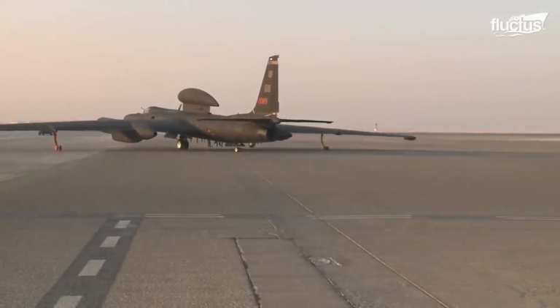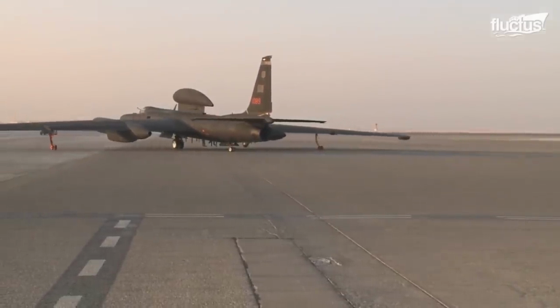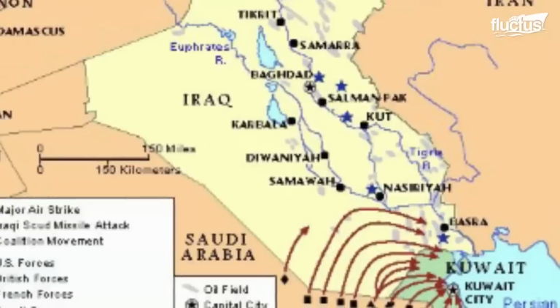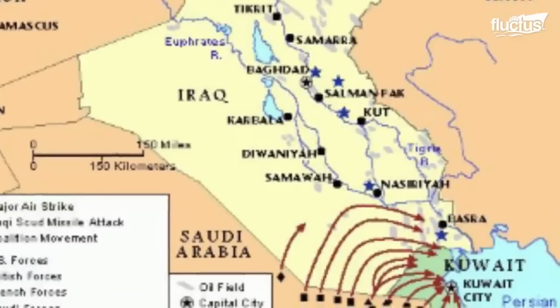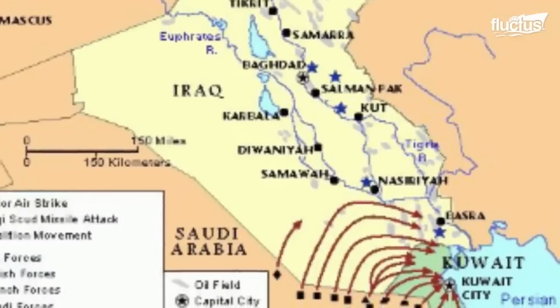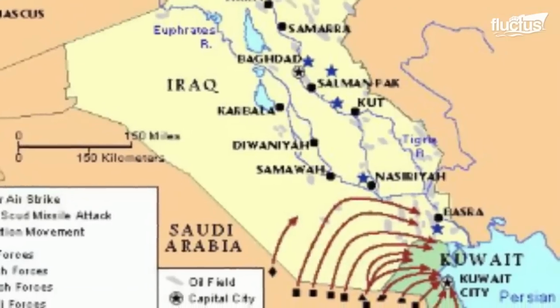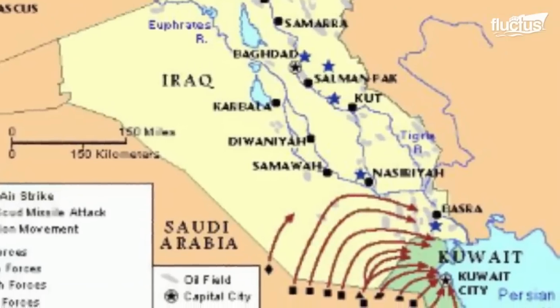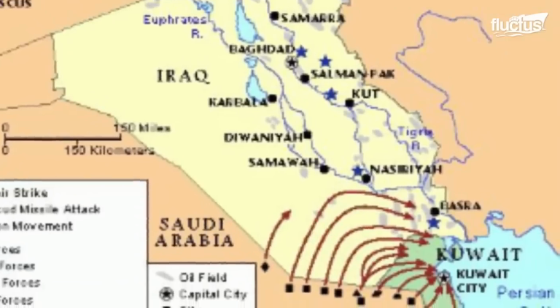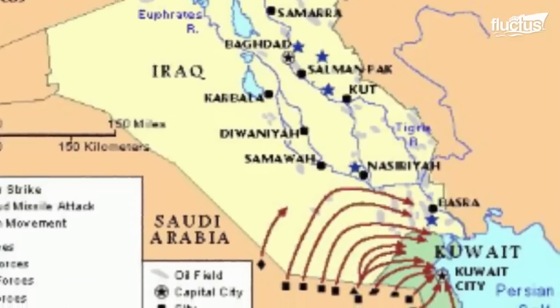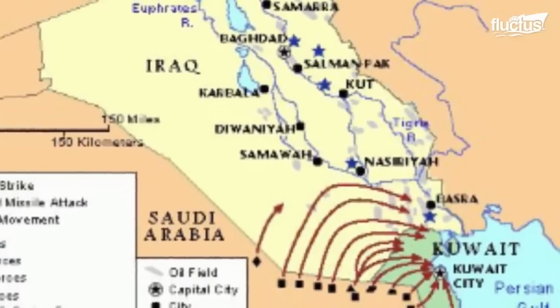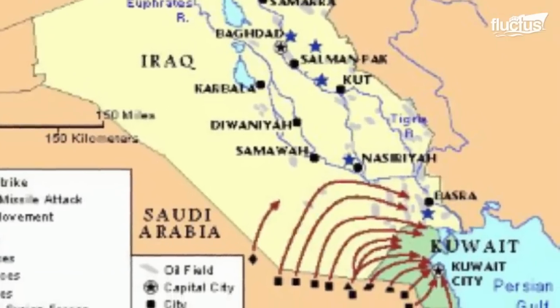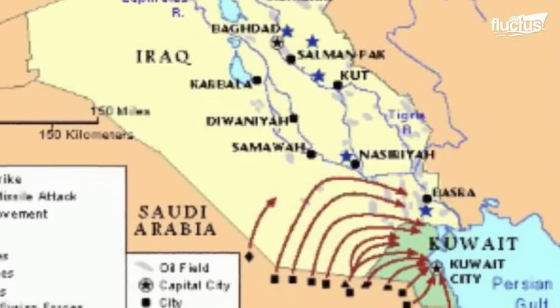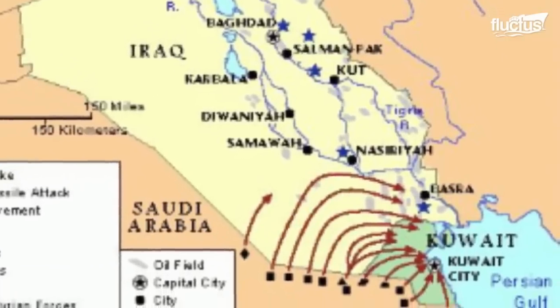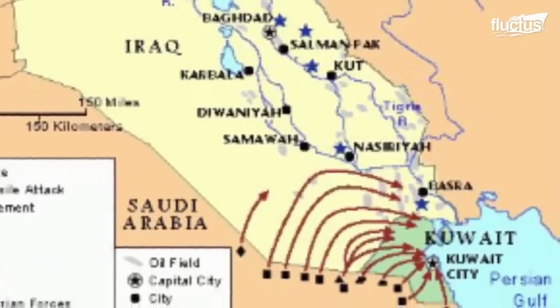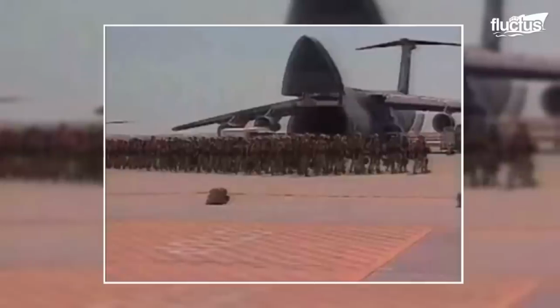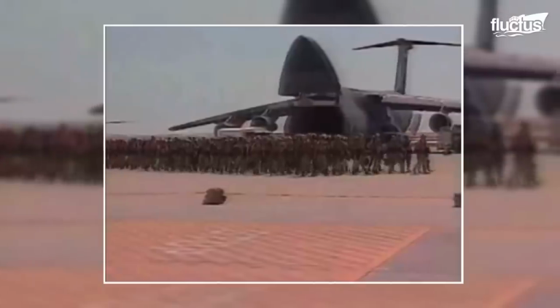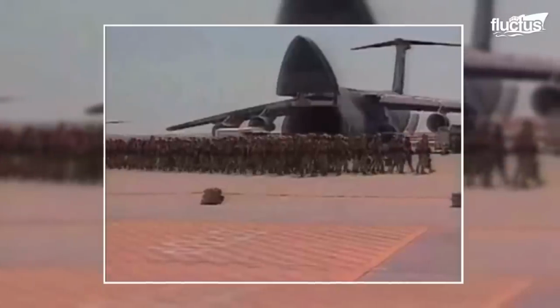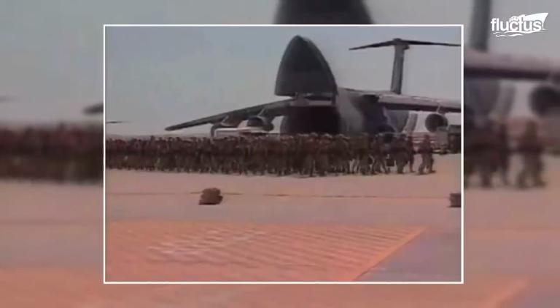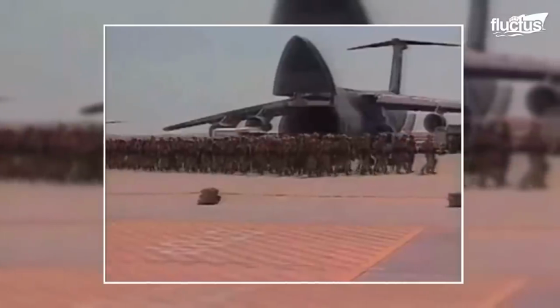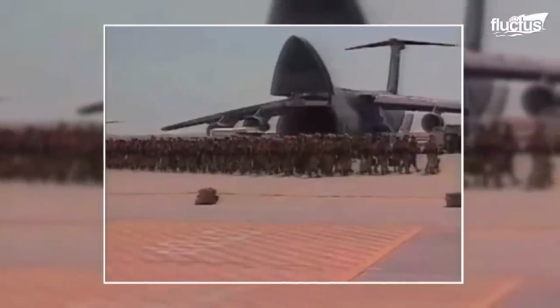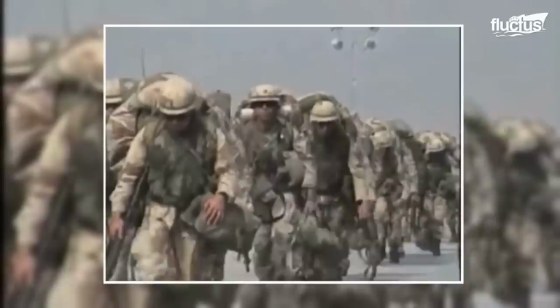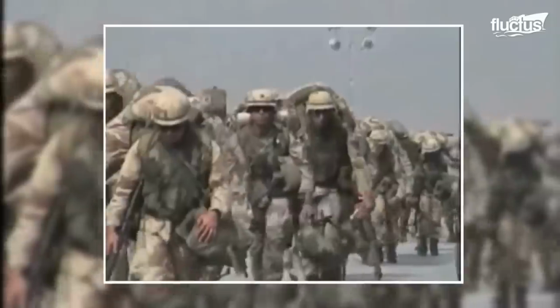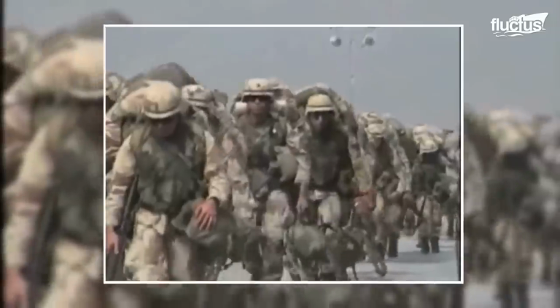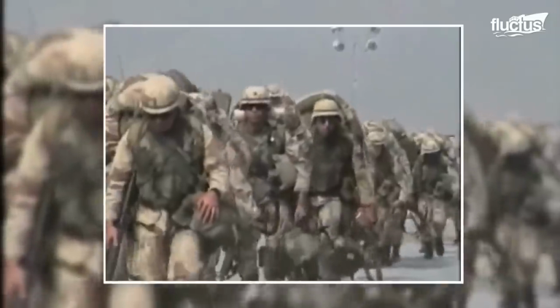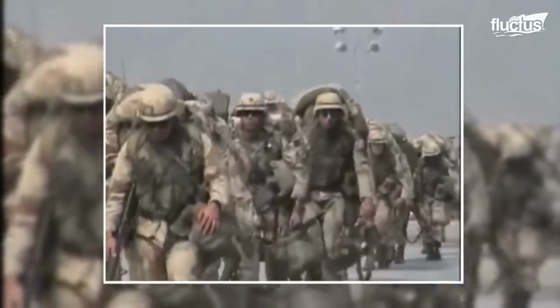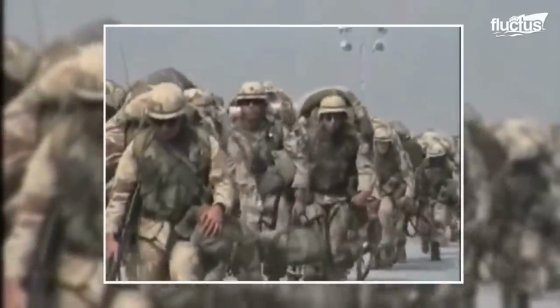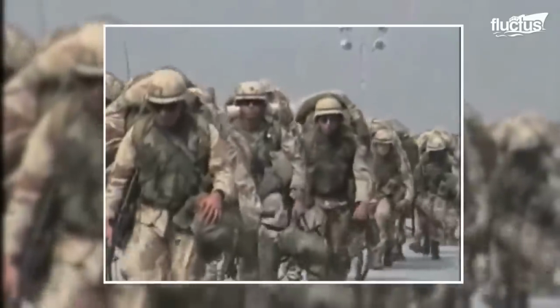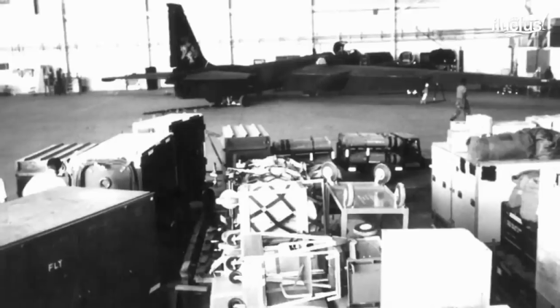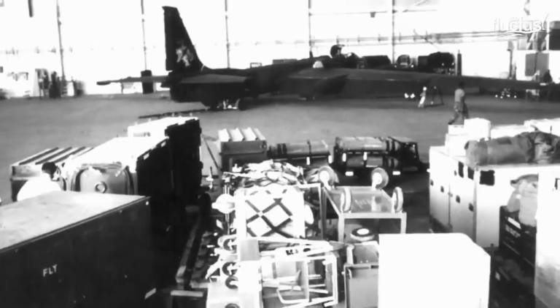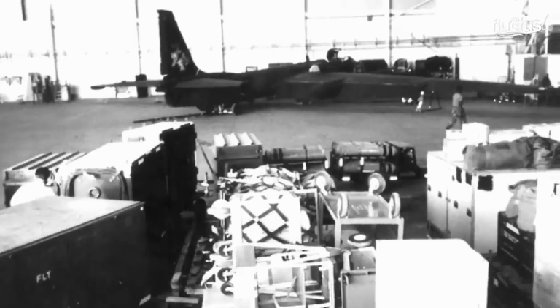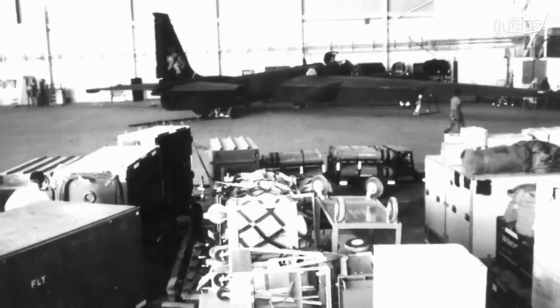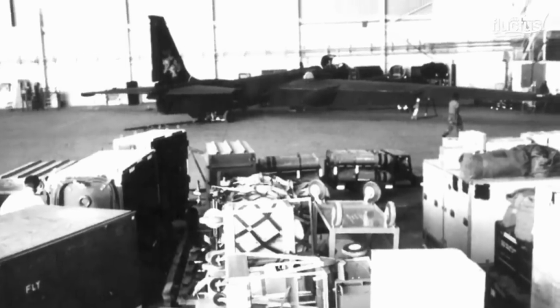The aircraft was used during Operation Desert Storm as one of the most secret U.S. weapon systems.